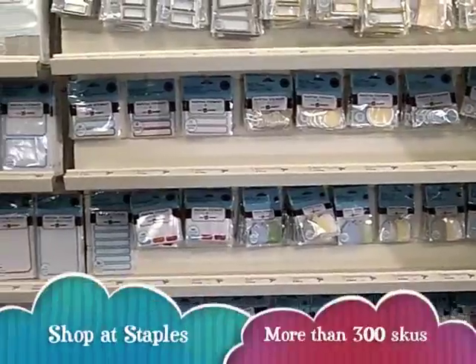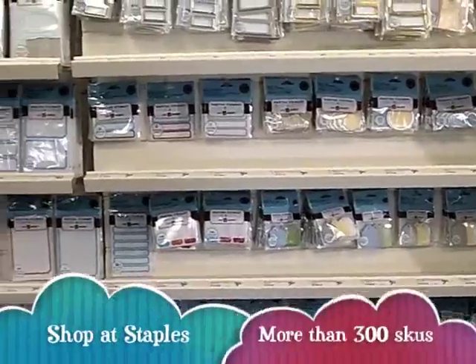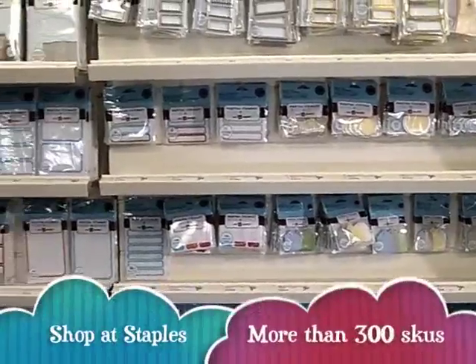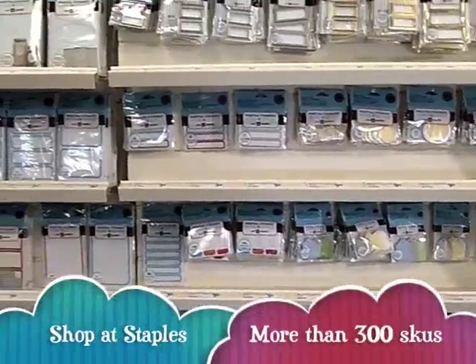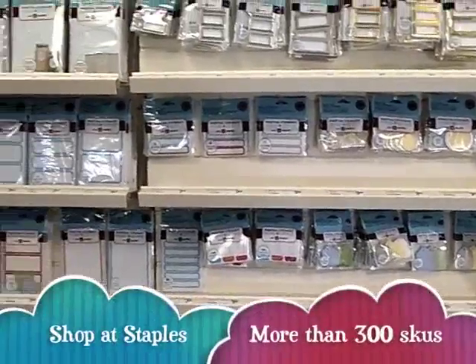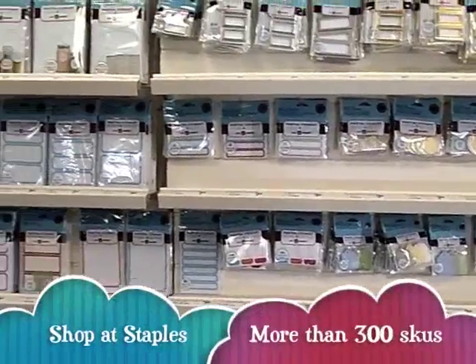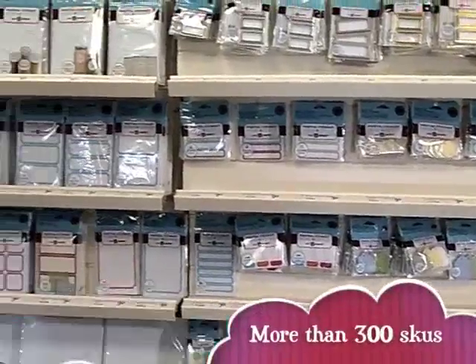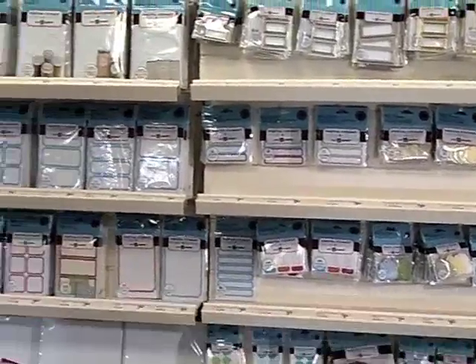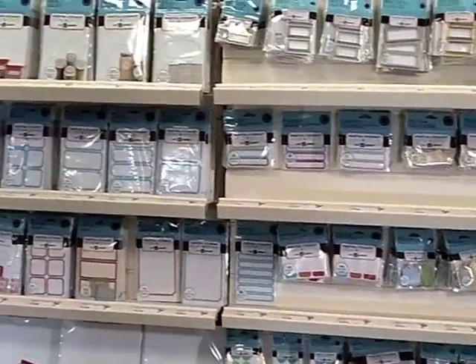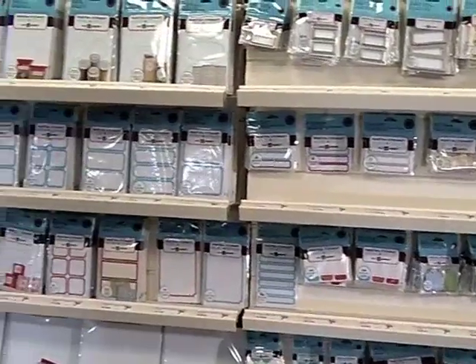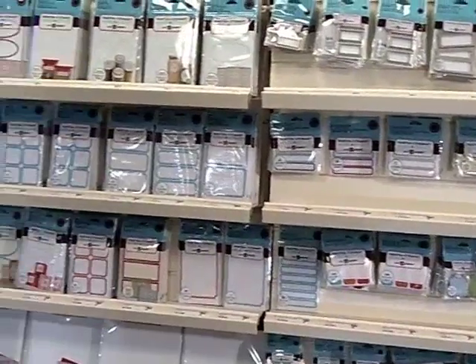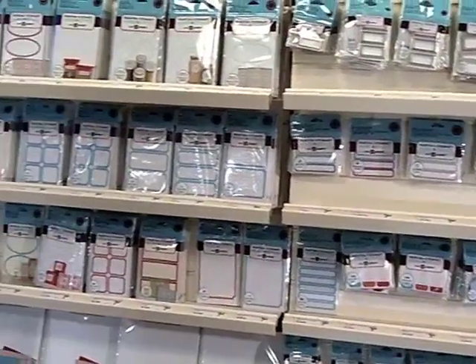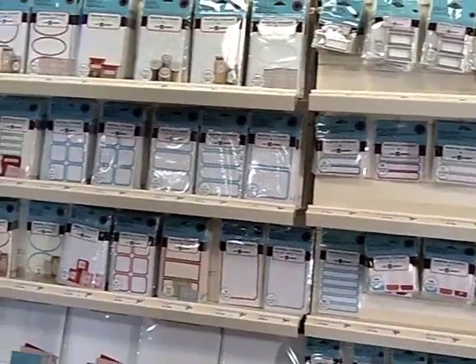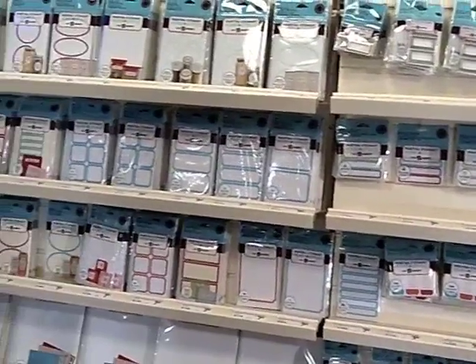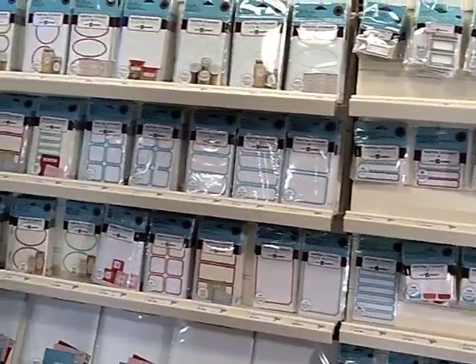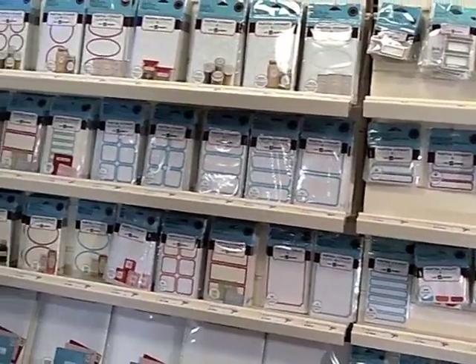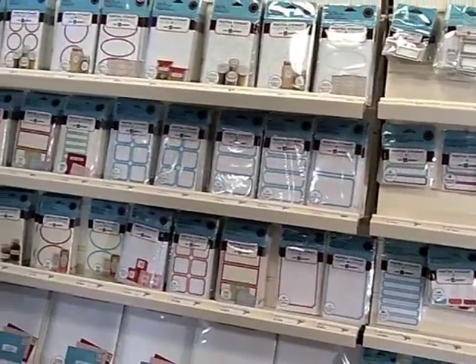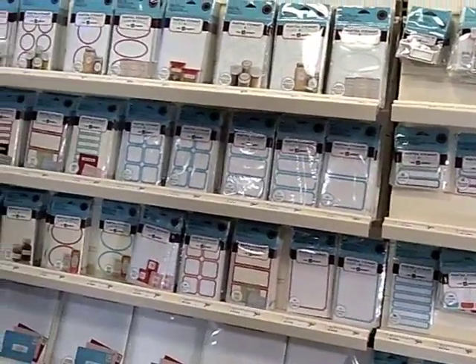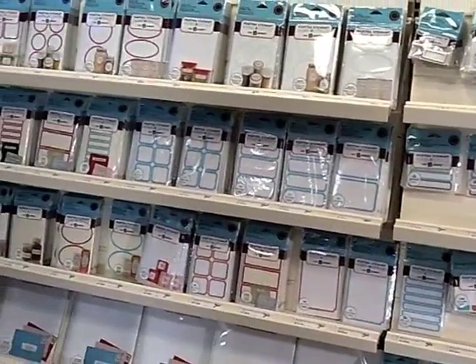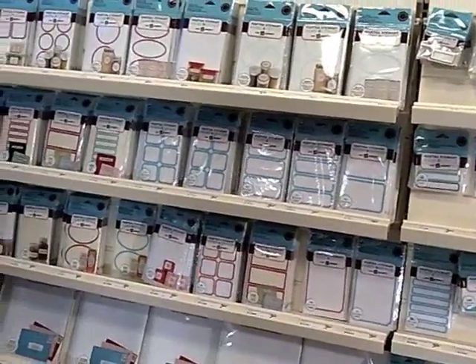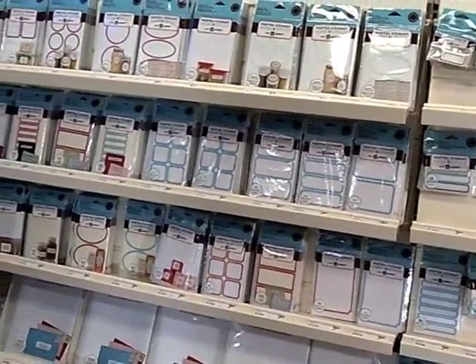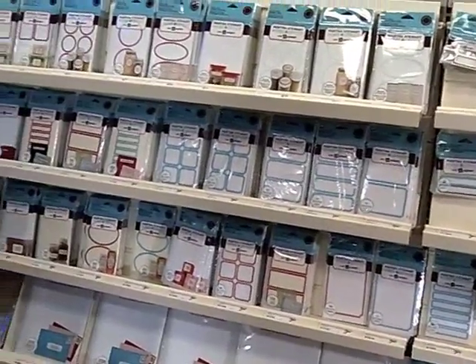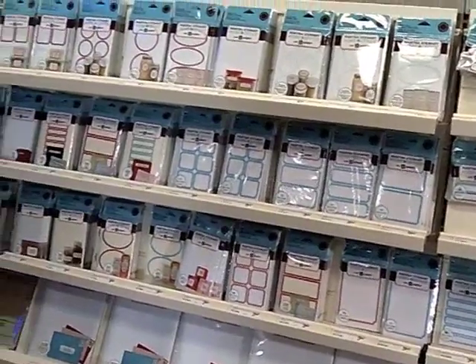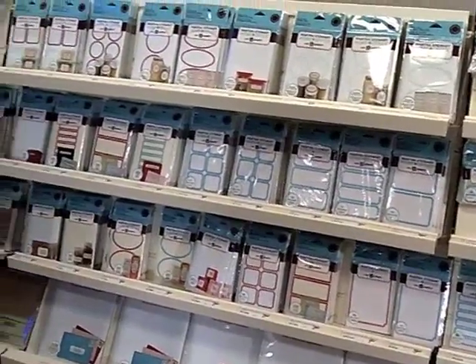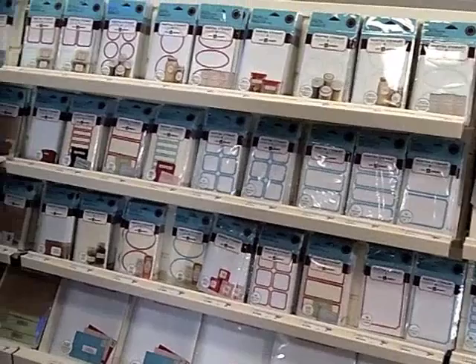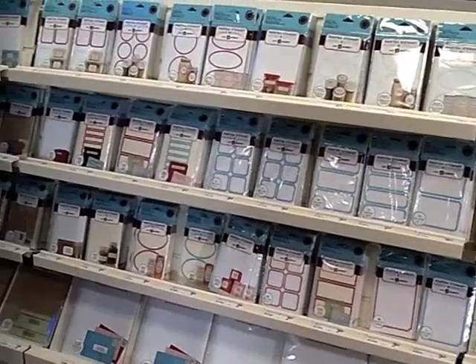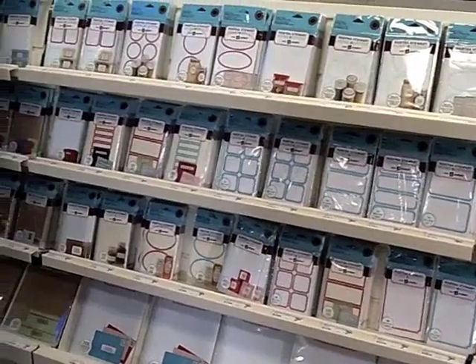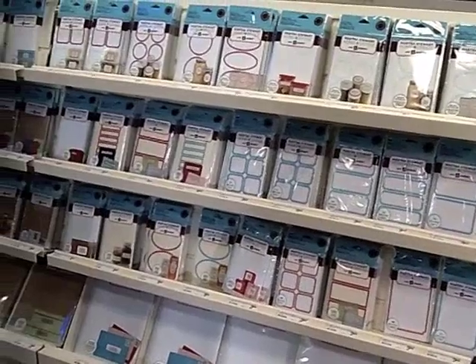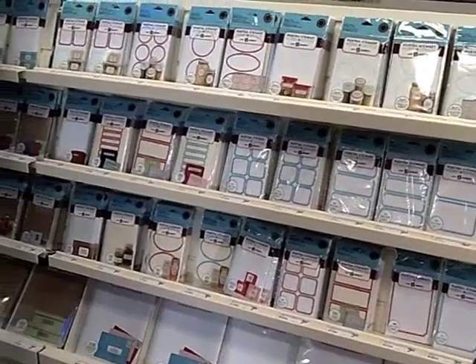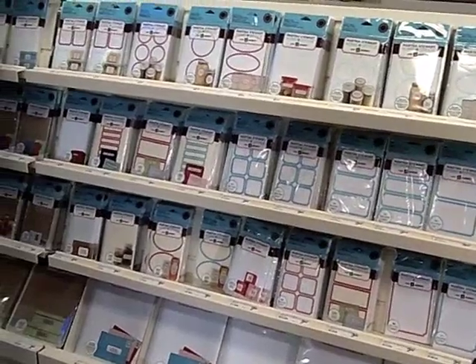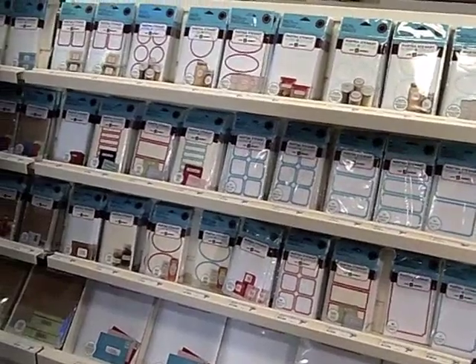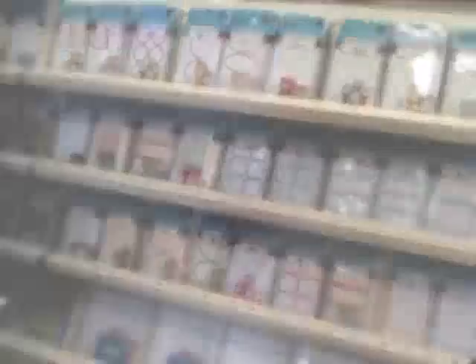Shop the new Martha Stewart Avery Collection at staples.com or in Staples stores across the U.S.